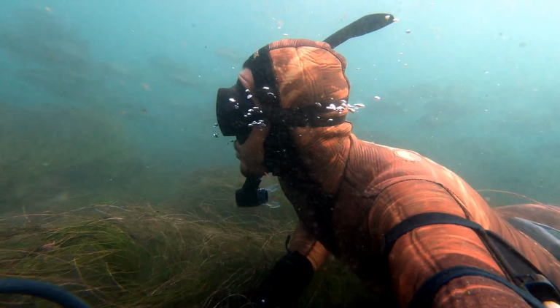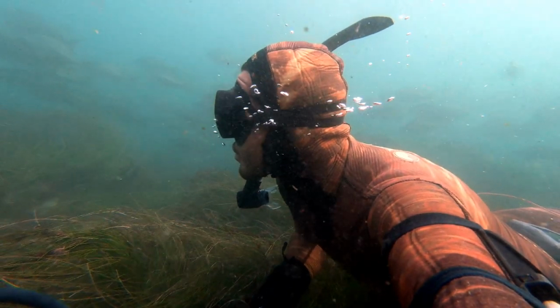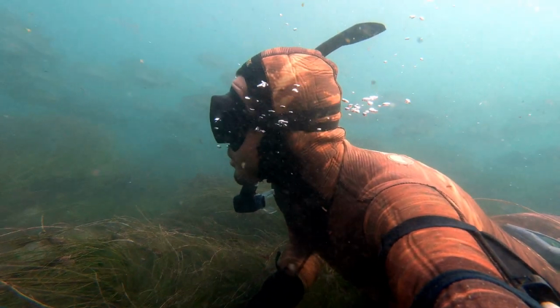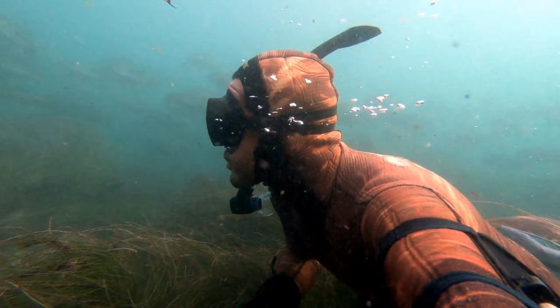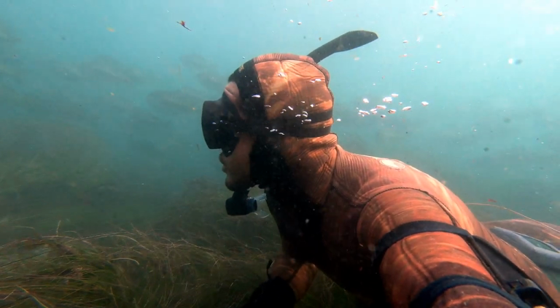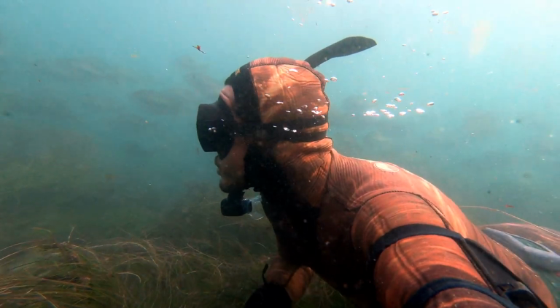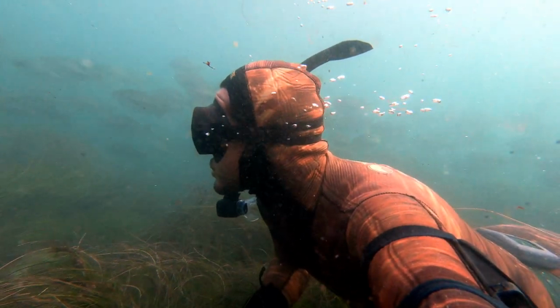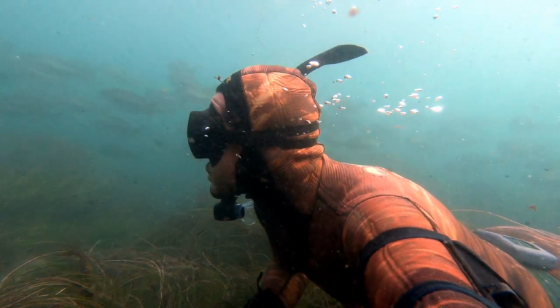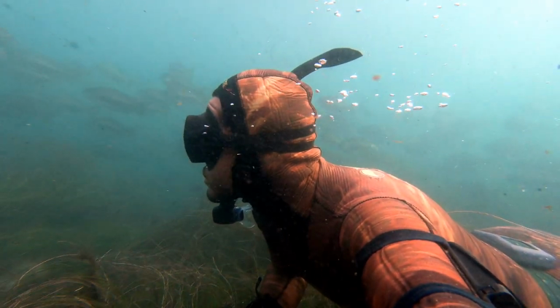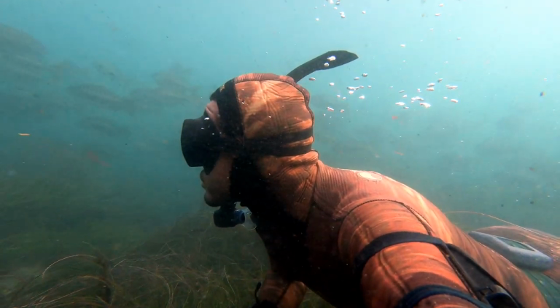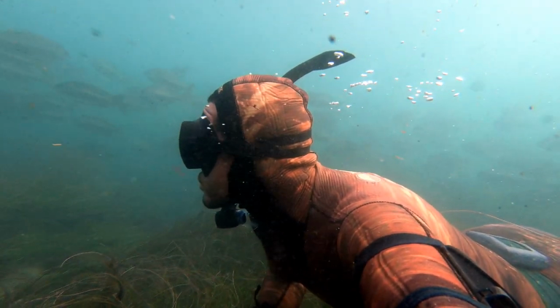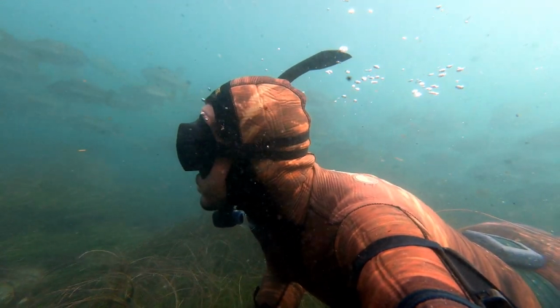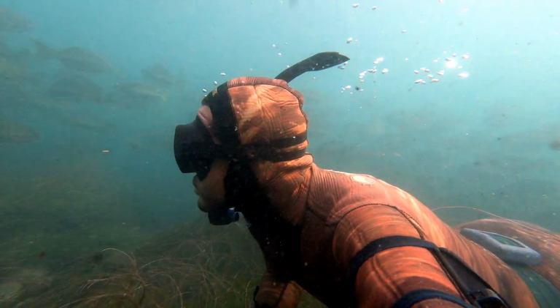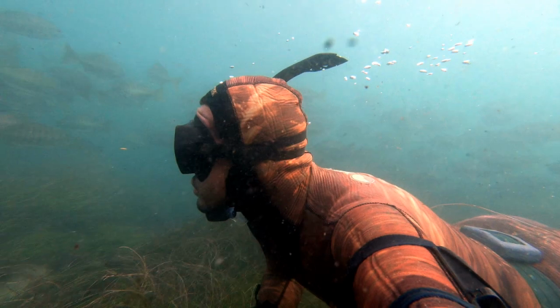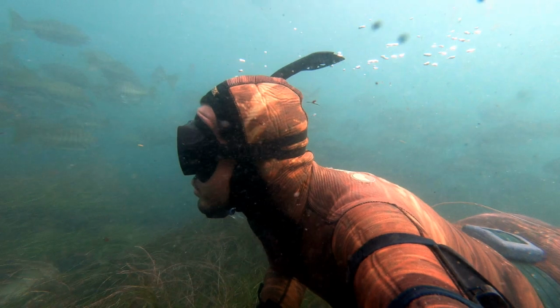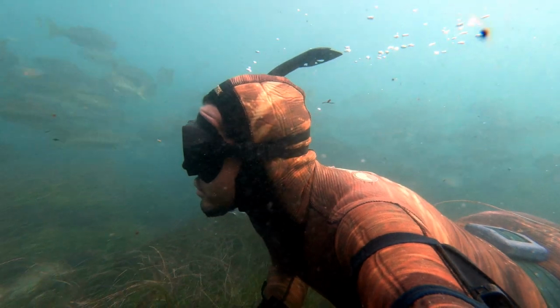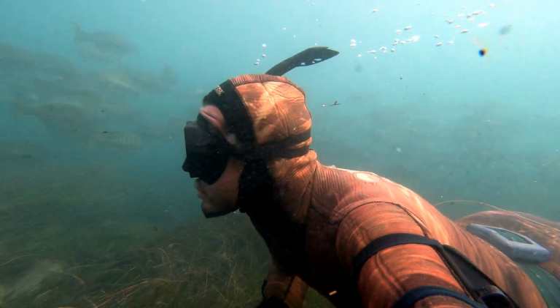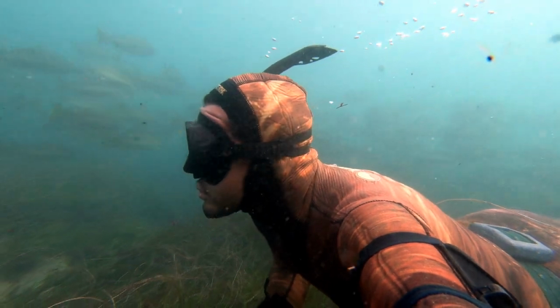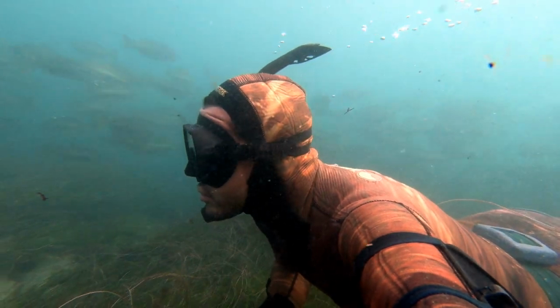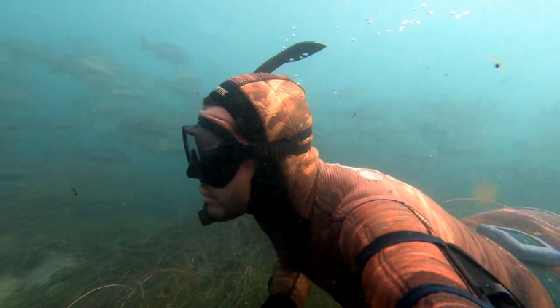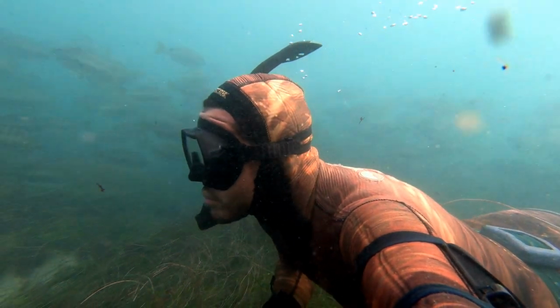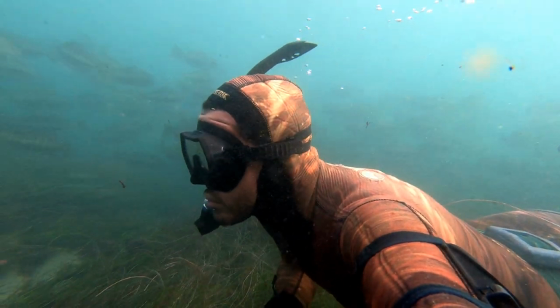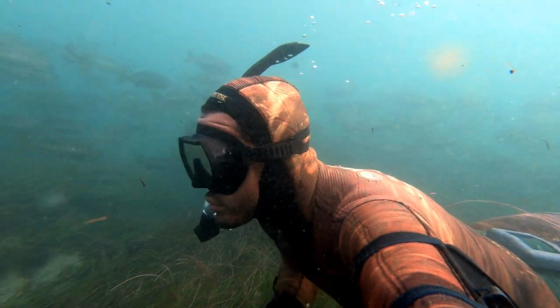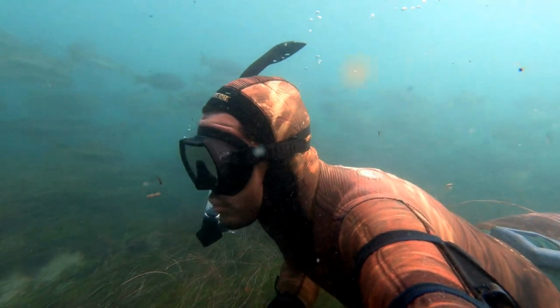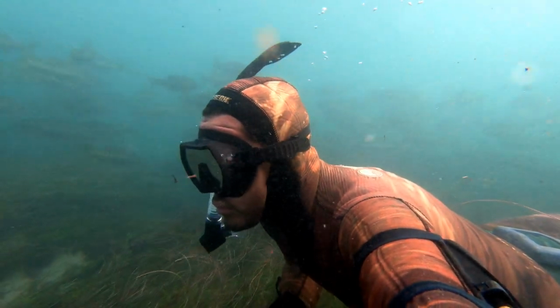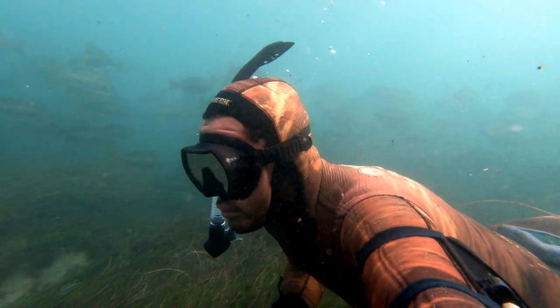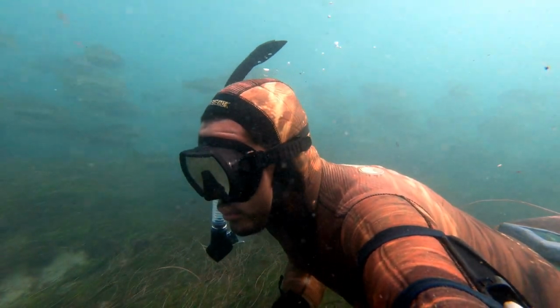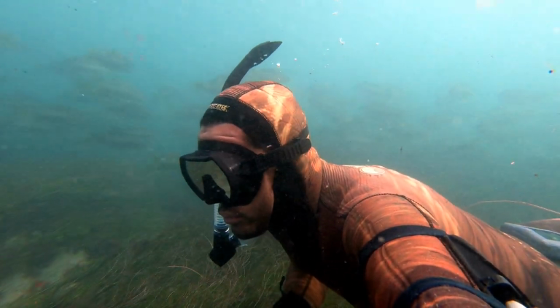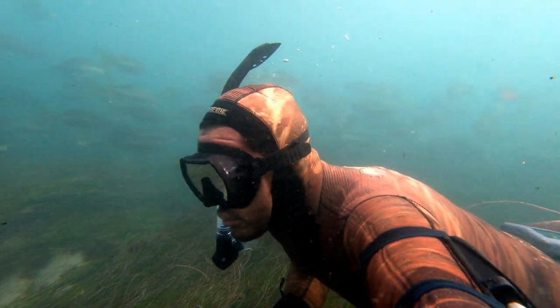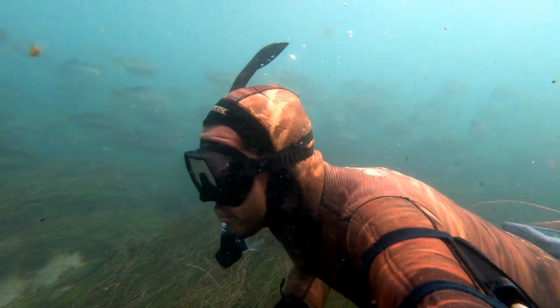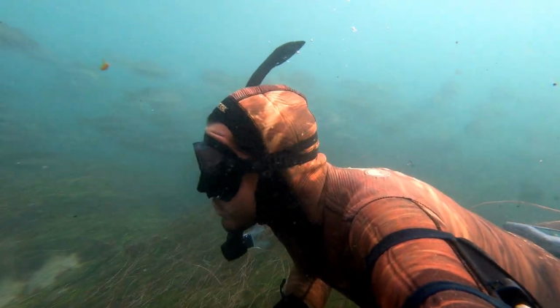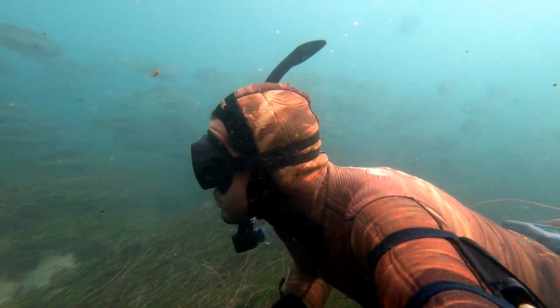After only seeing some small lobsters, I decided to head further out to explore some of the deeper caves and bigger ledges.